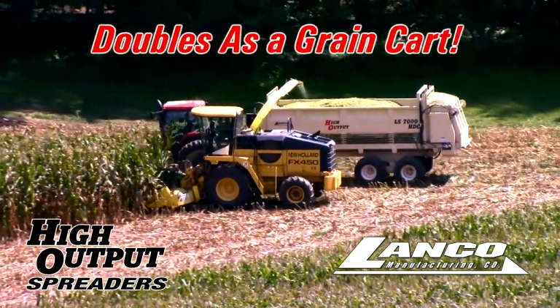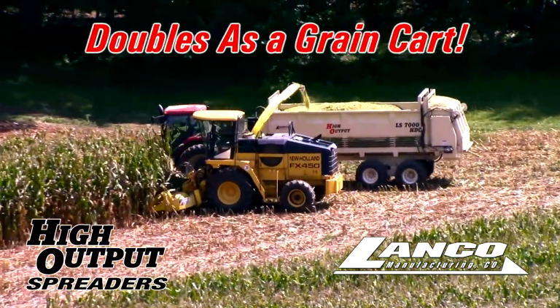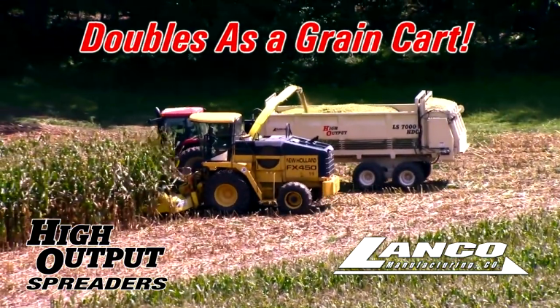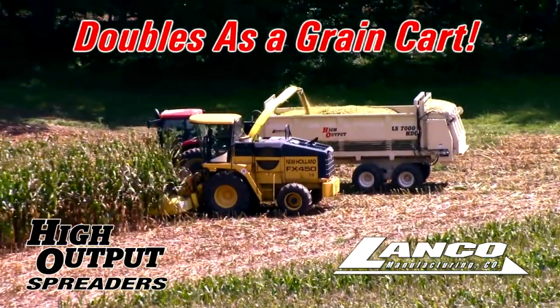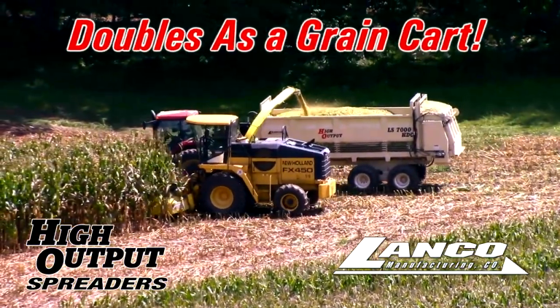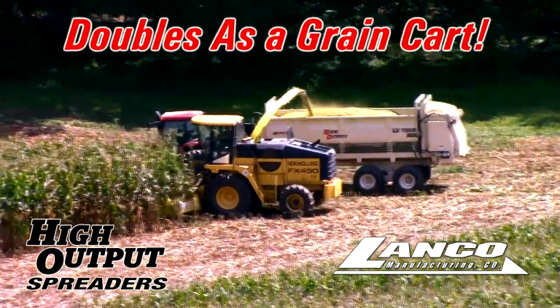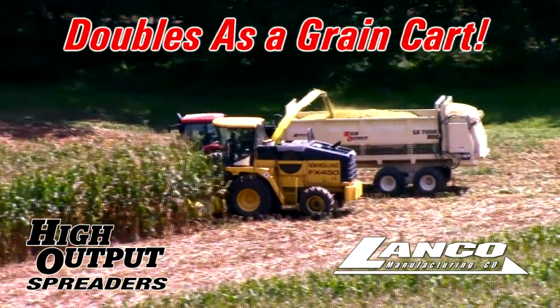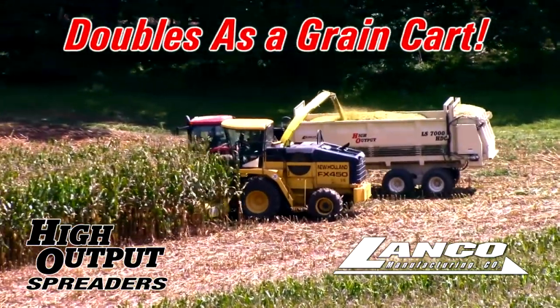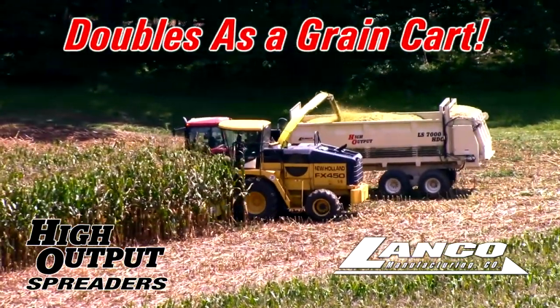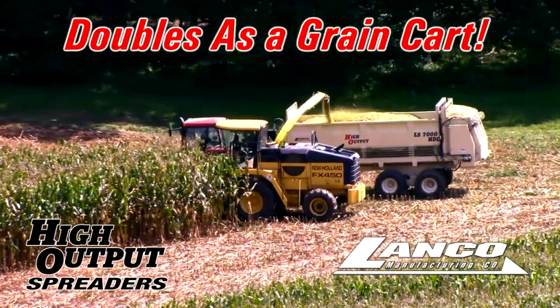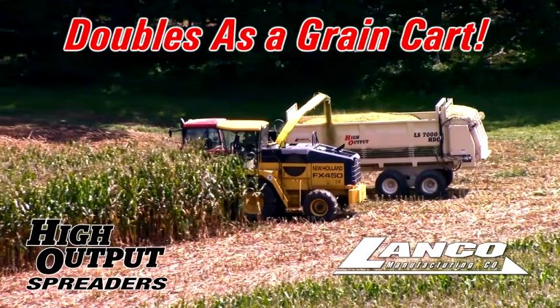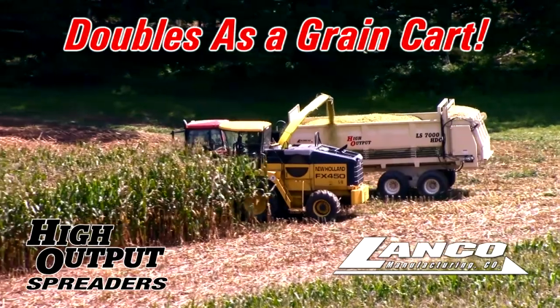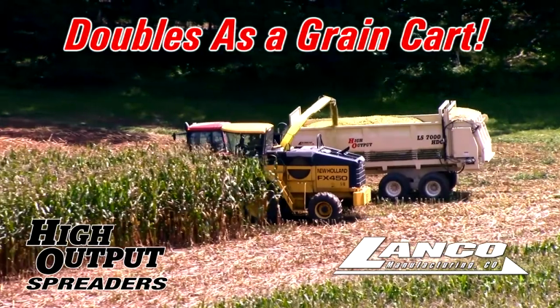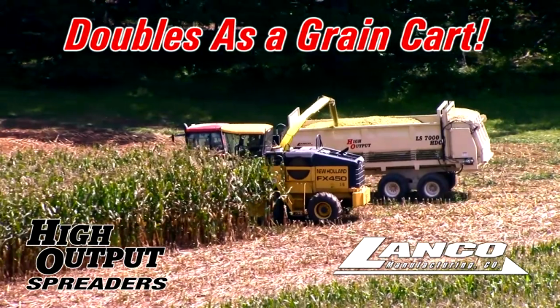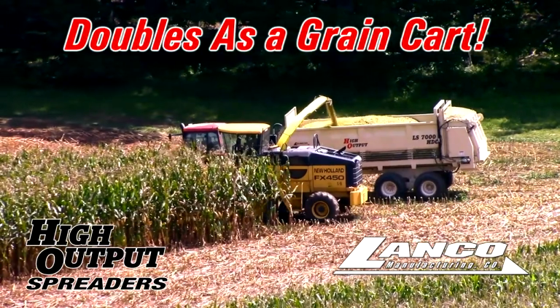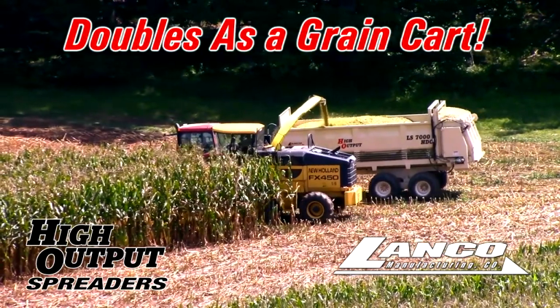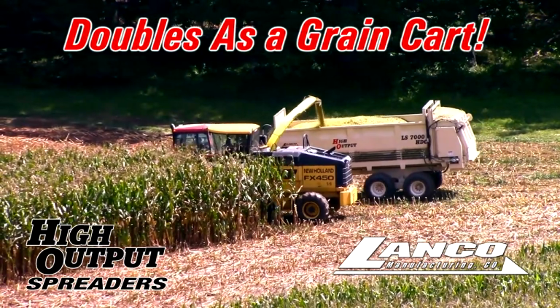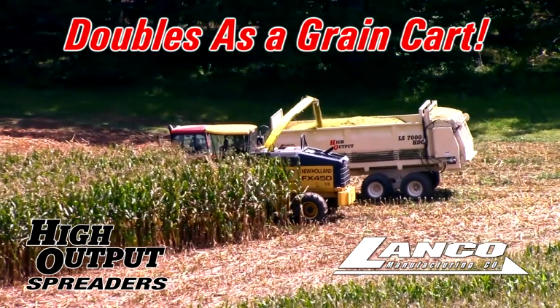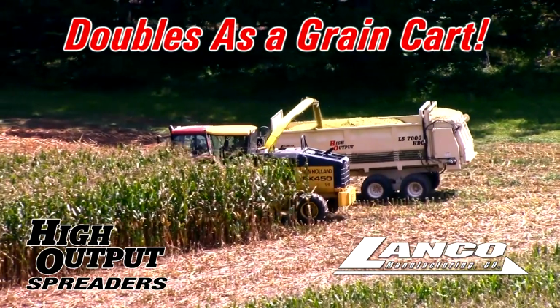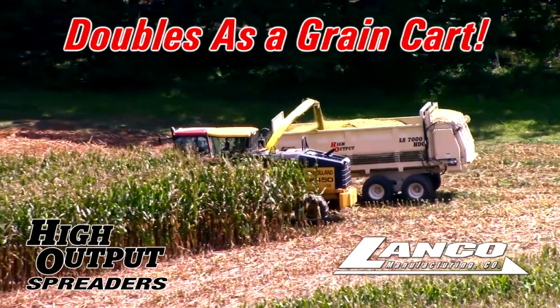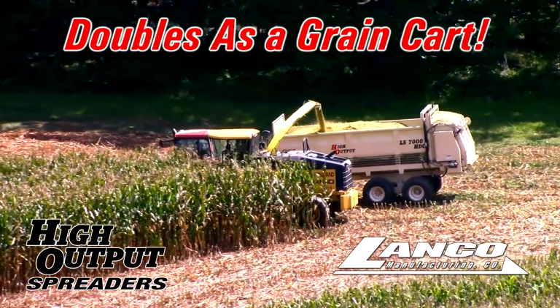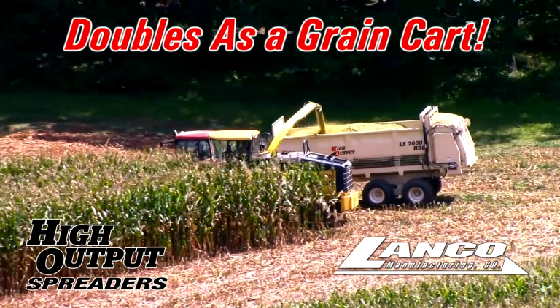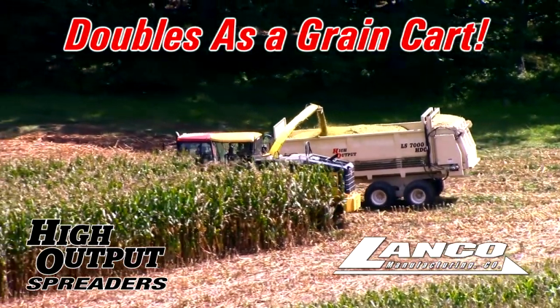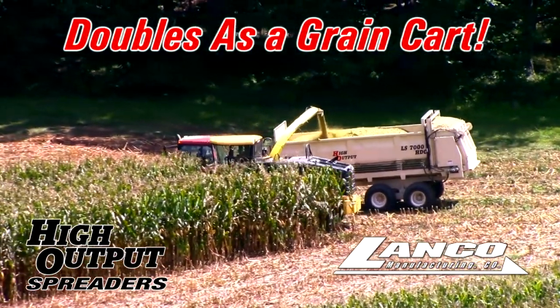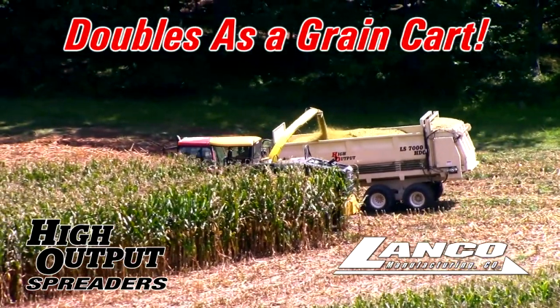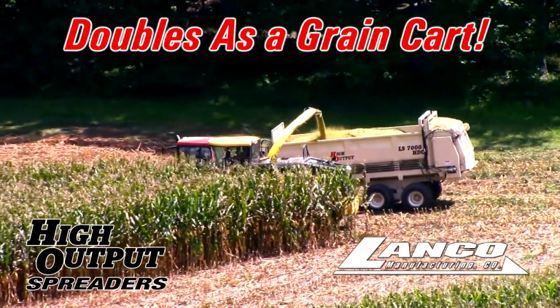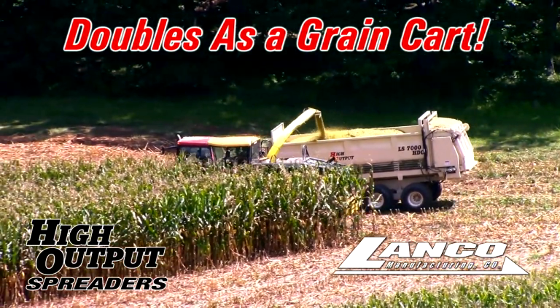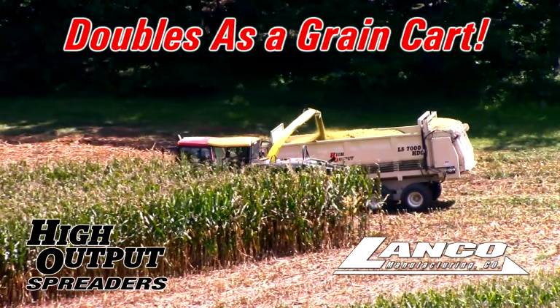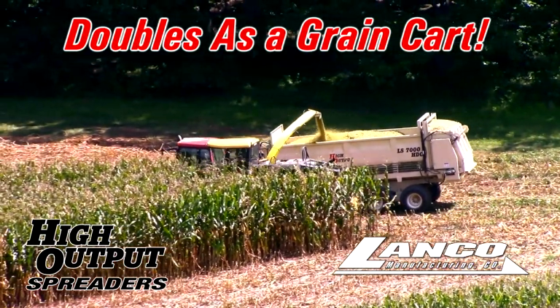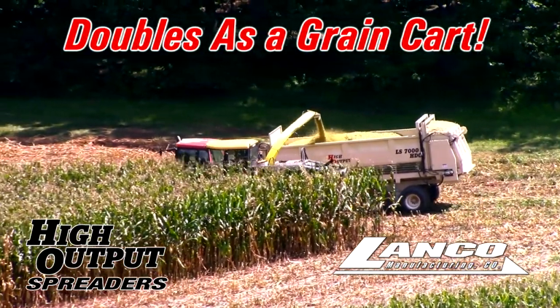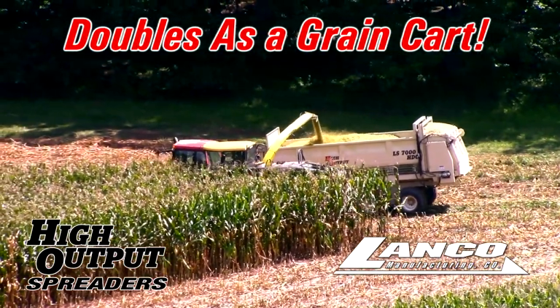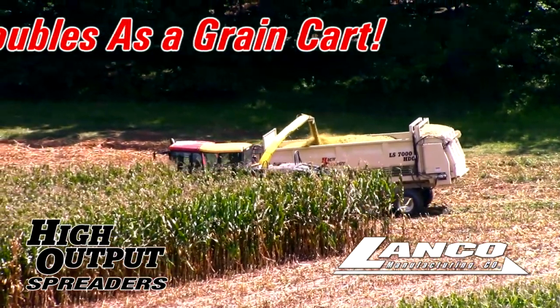Lanco High Output Spreaders also provide the added versatility of being an effective grain cart, ideal for use during harvest season.